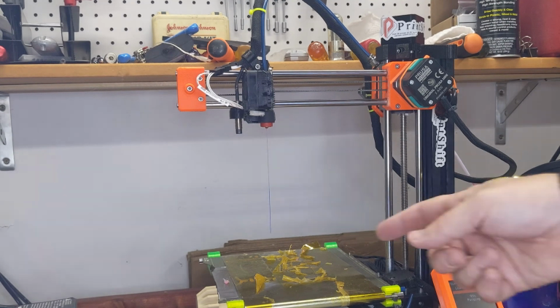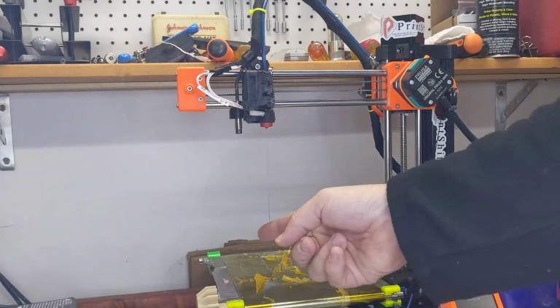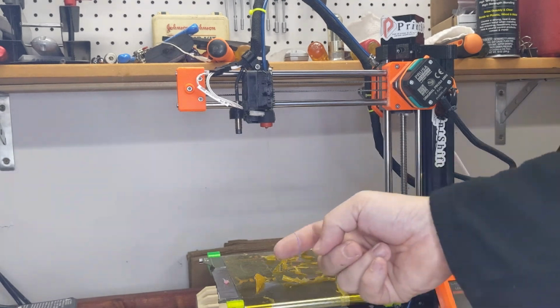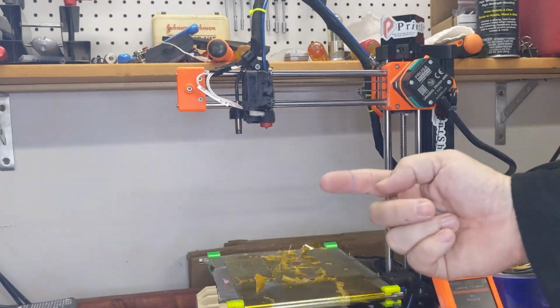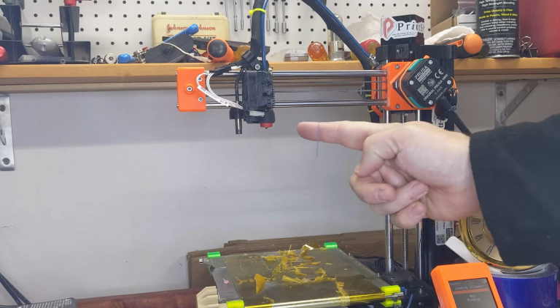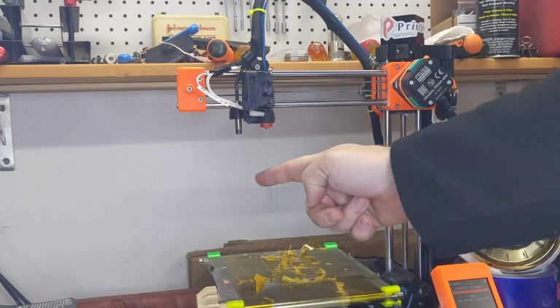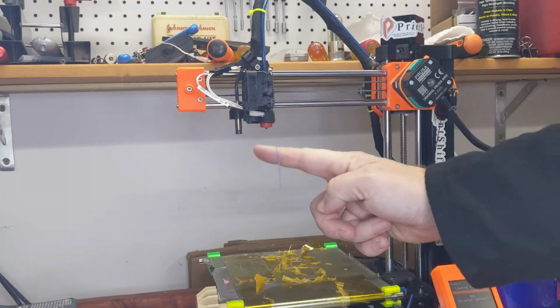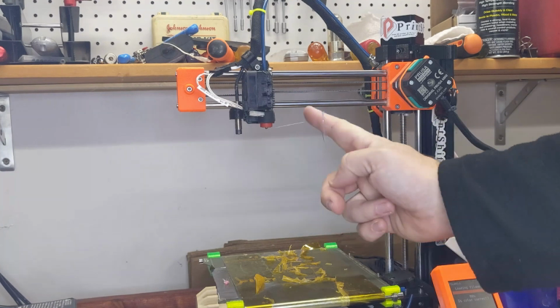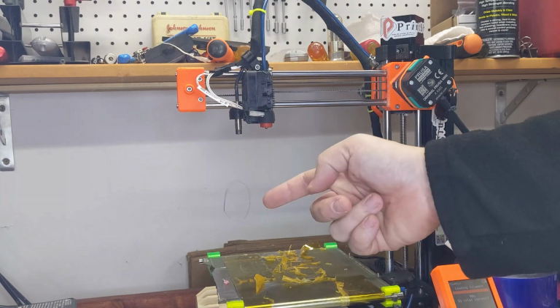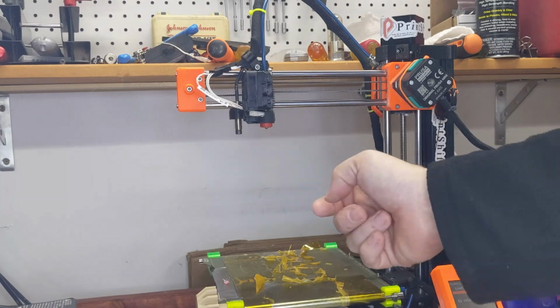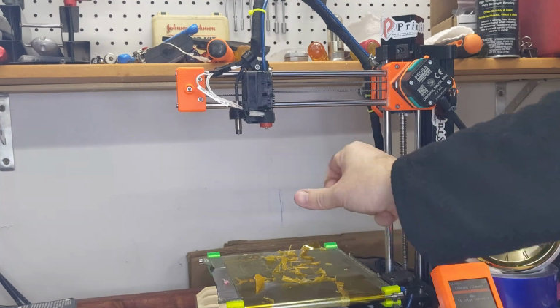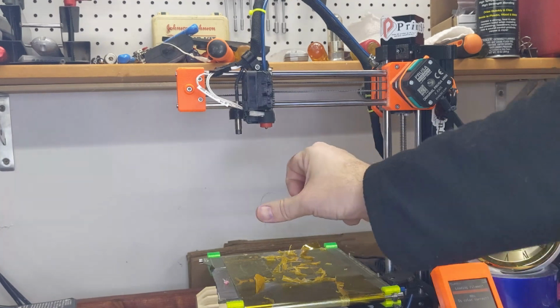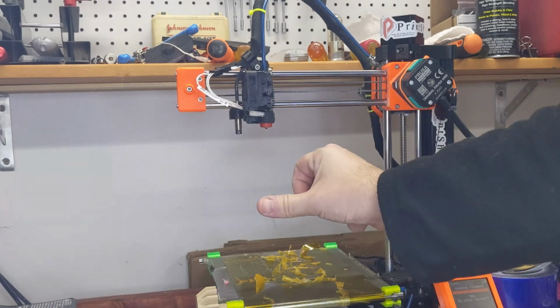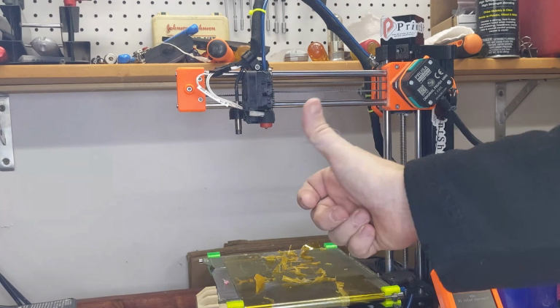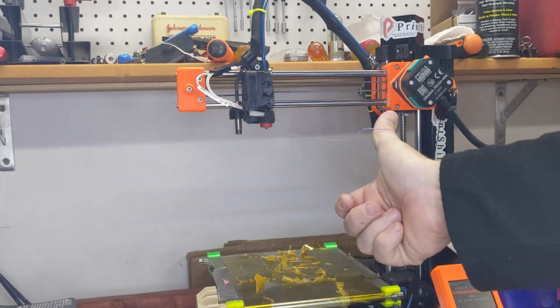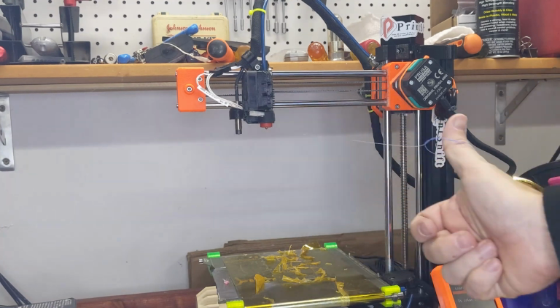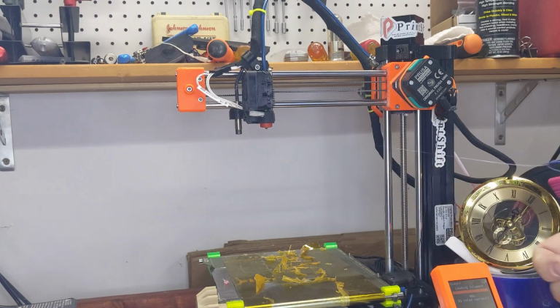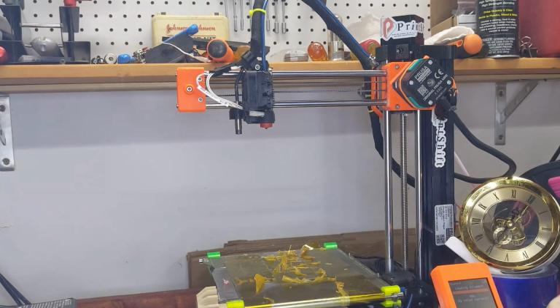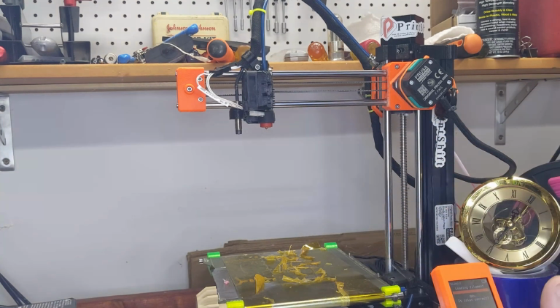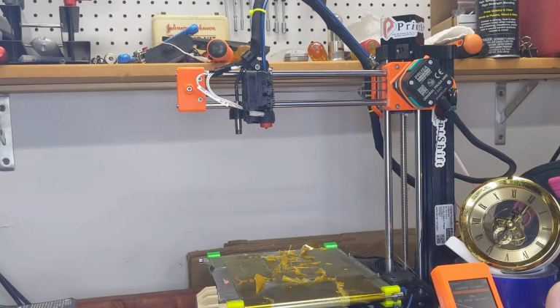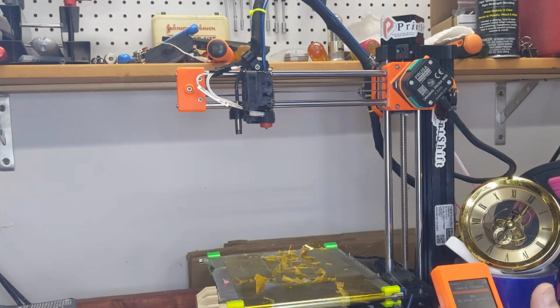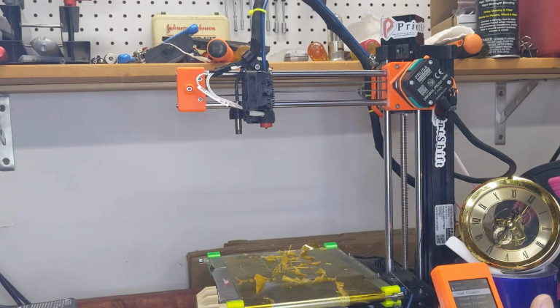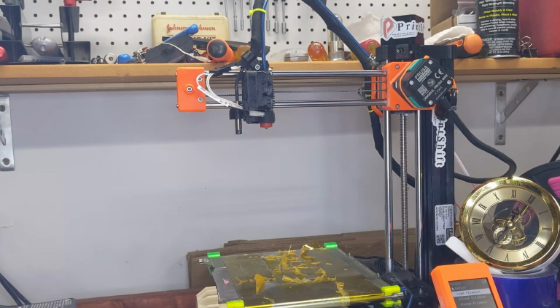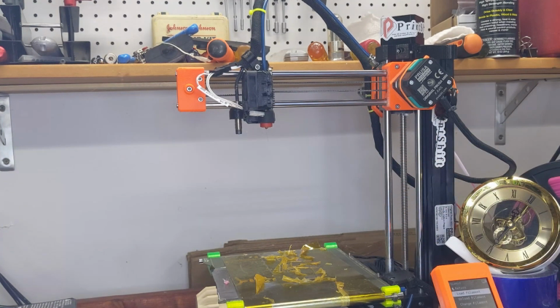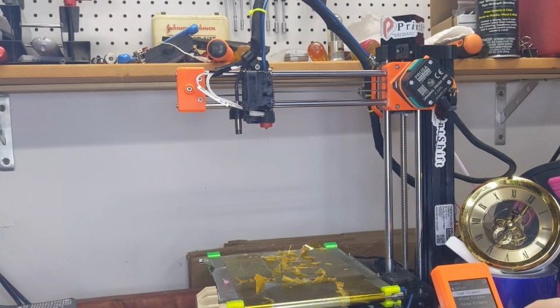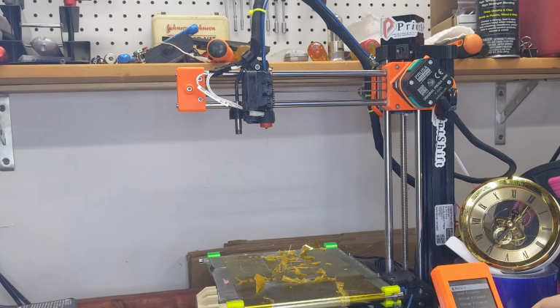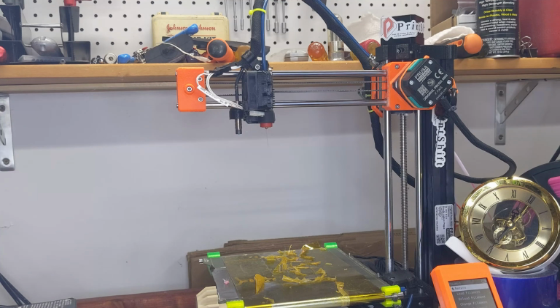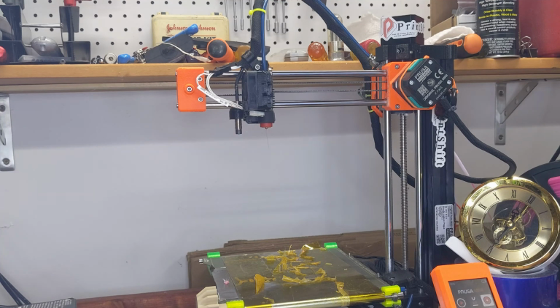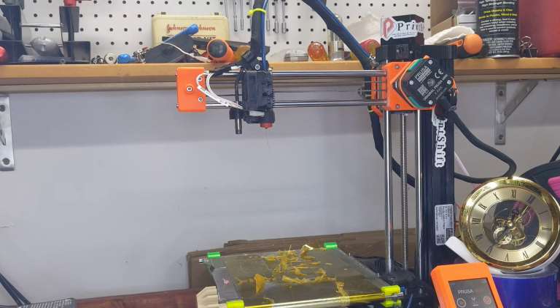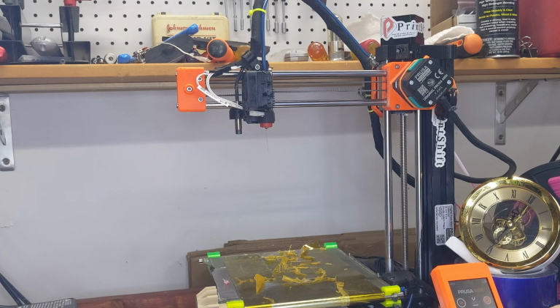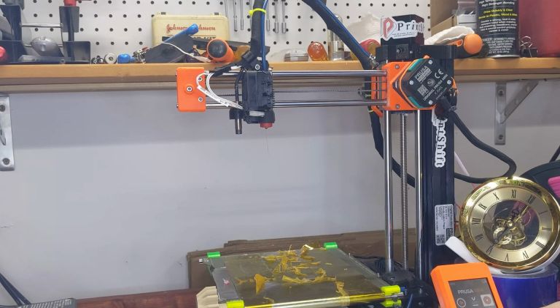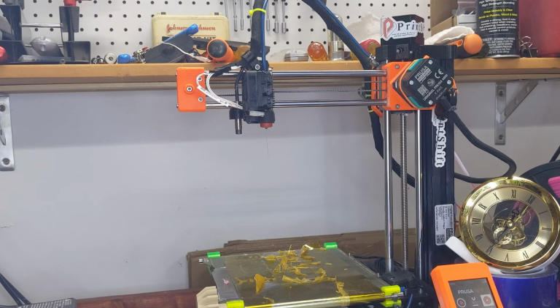I'm gonna pop off here and check my stock of beds. I'm debating what to put on there for the next bed test, but until then, happy printing.